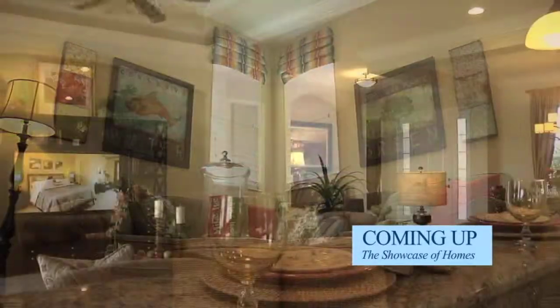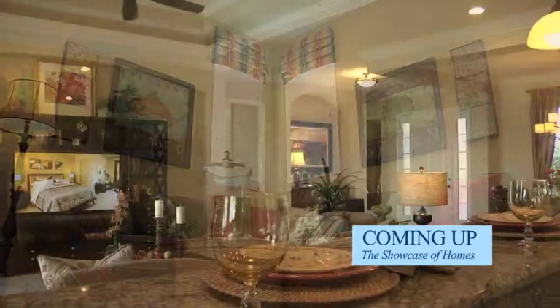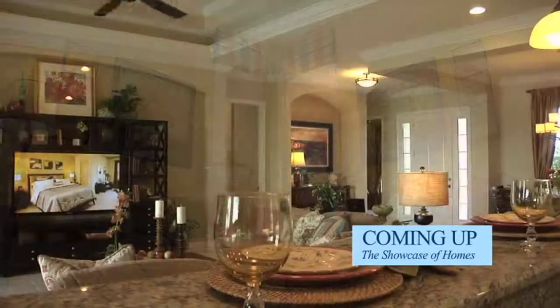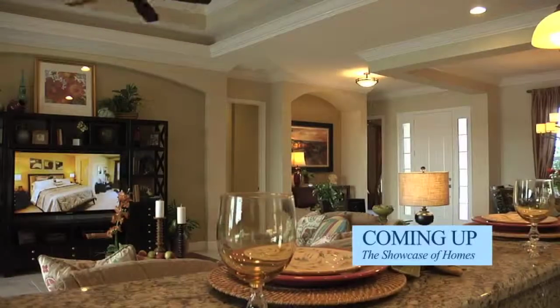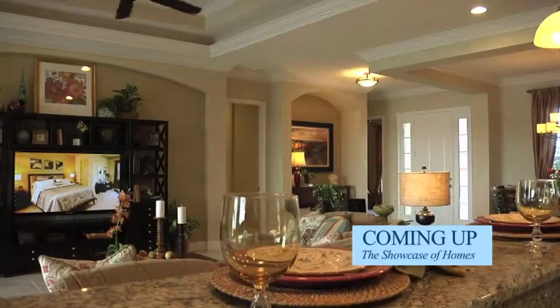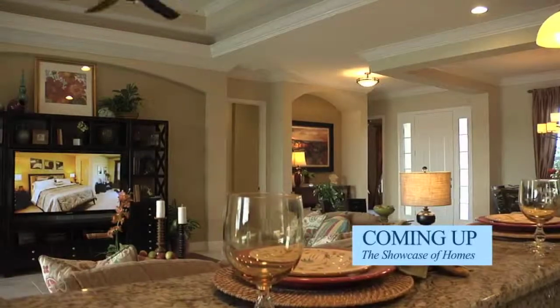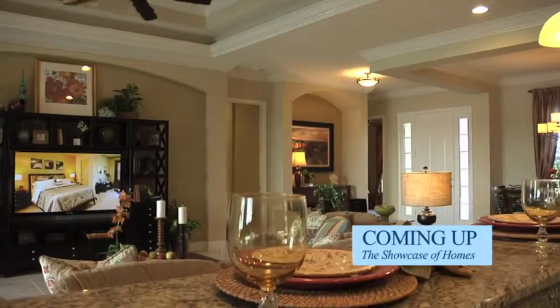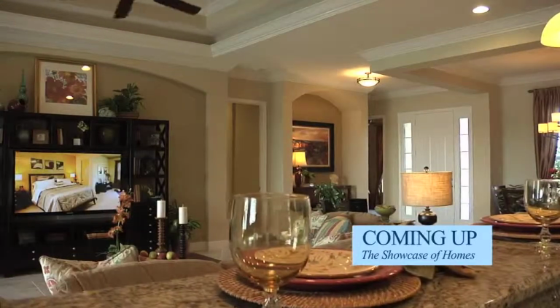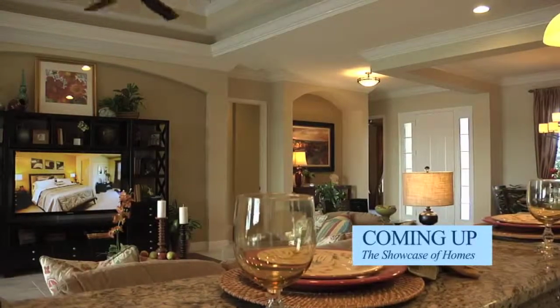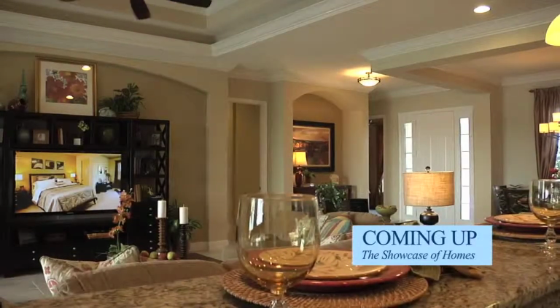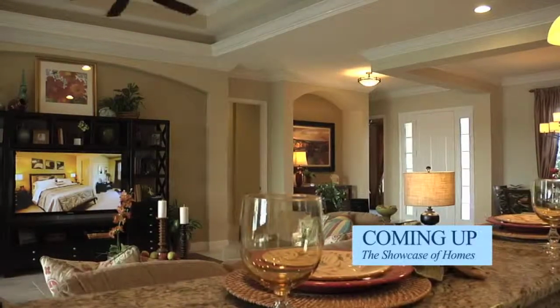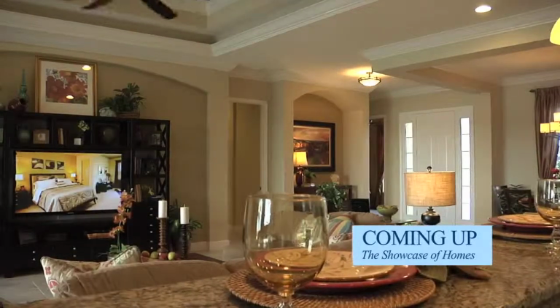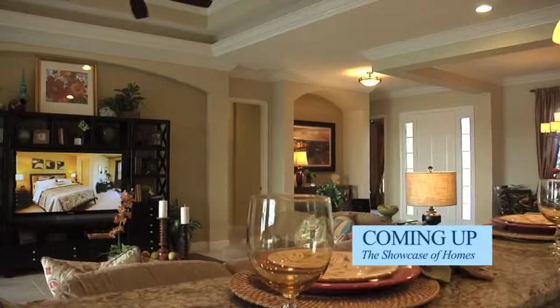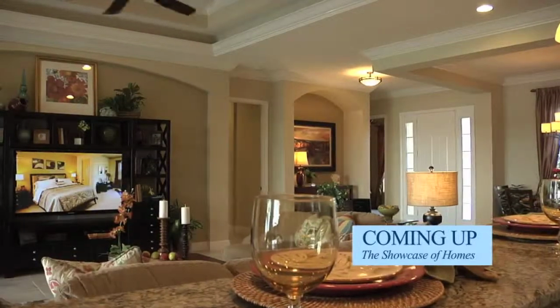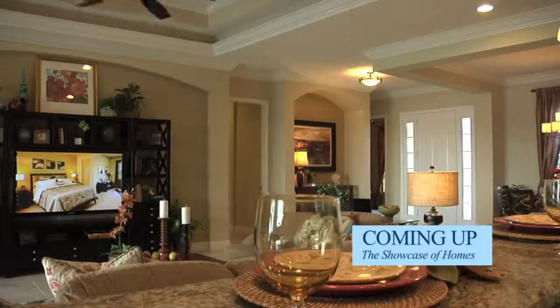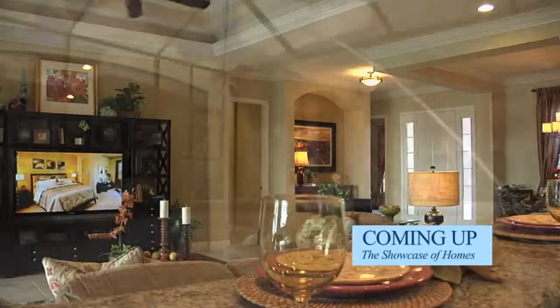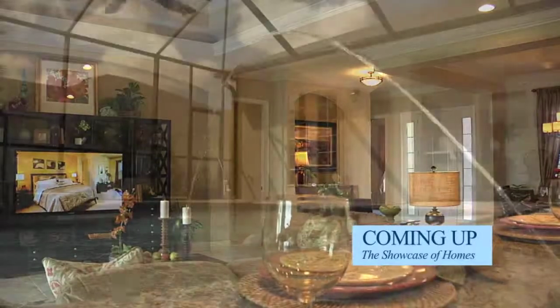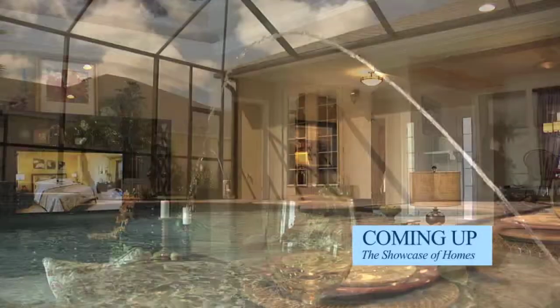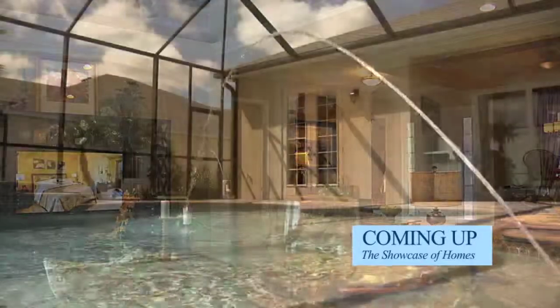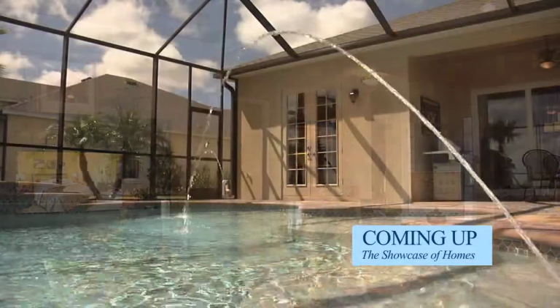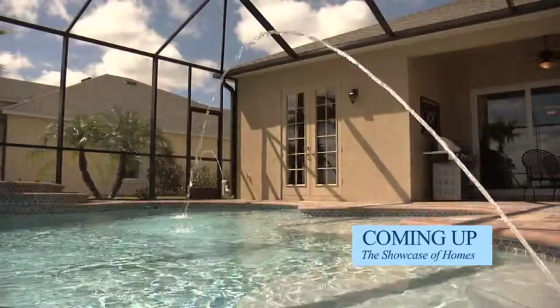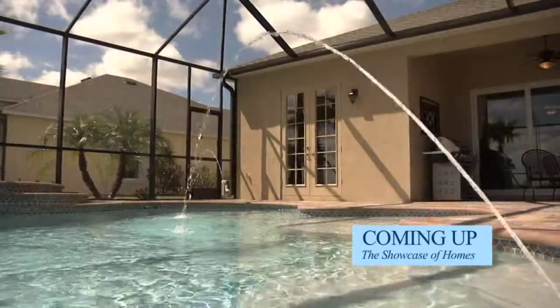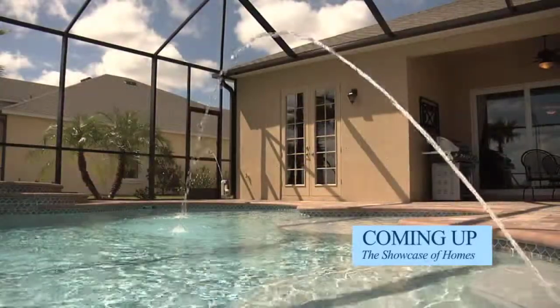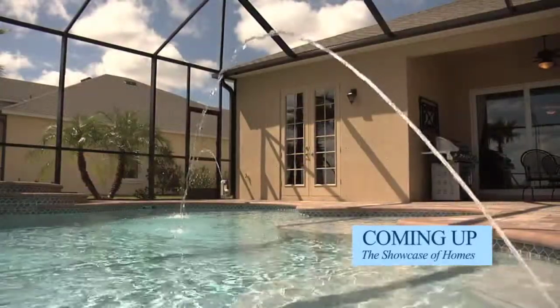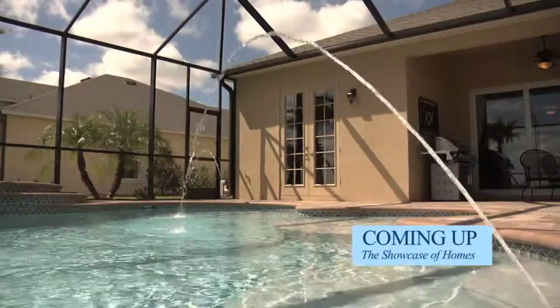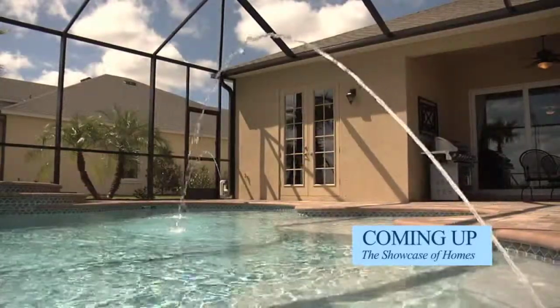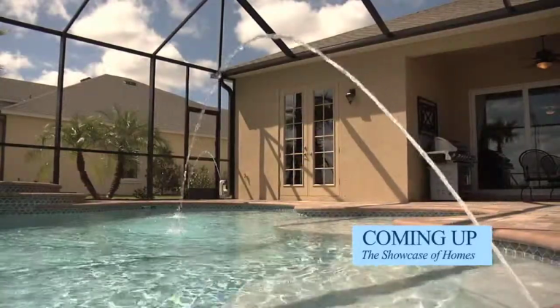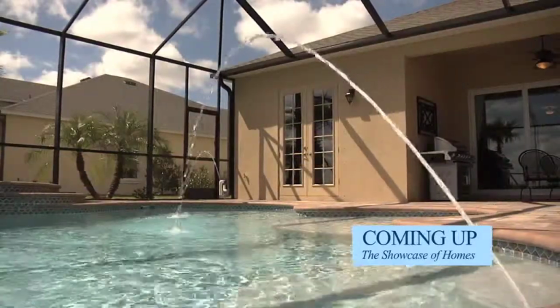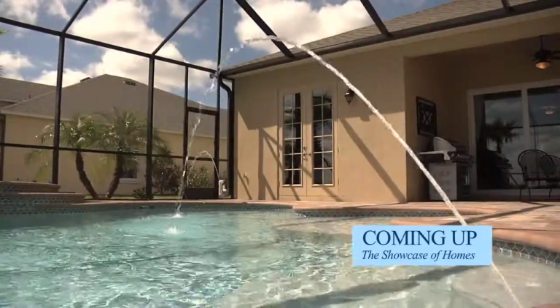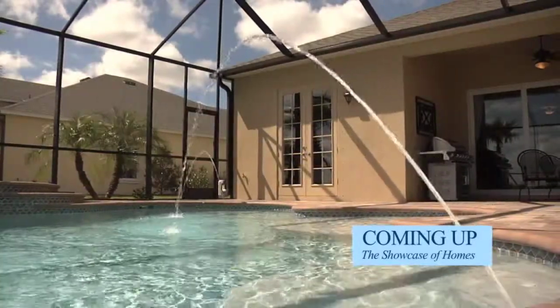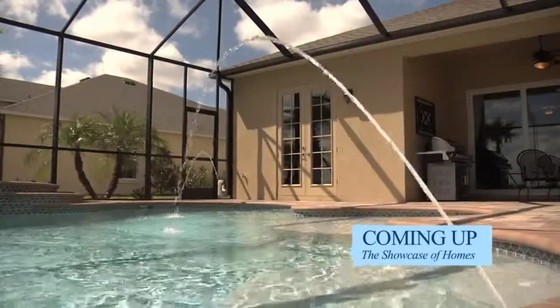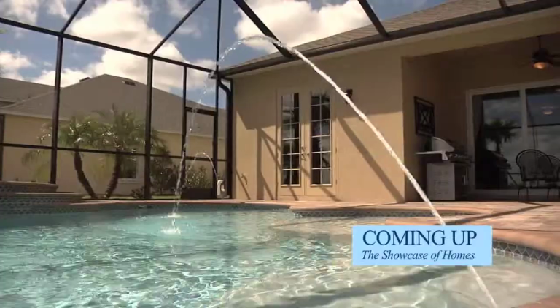We'll show you the open floor plans, large kitchens, and outdoor areas that are the new trends in building.